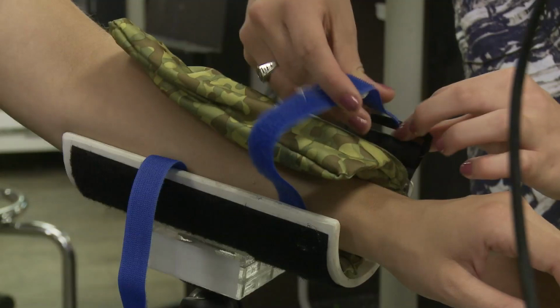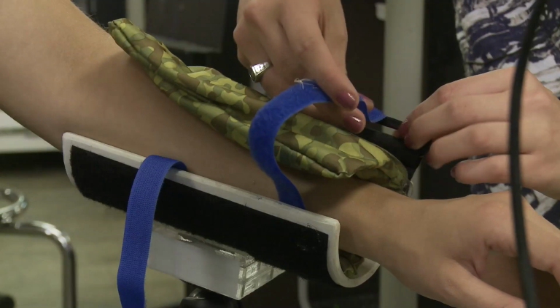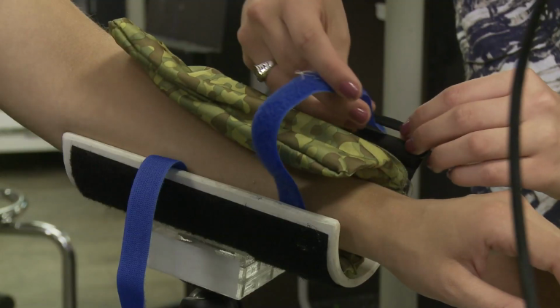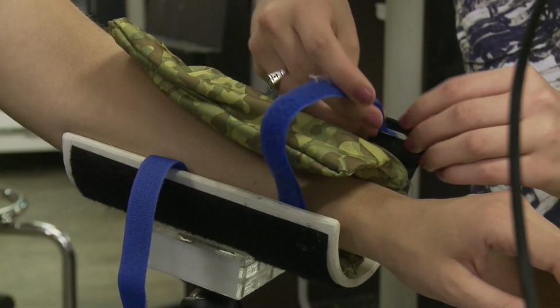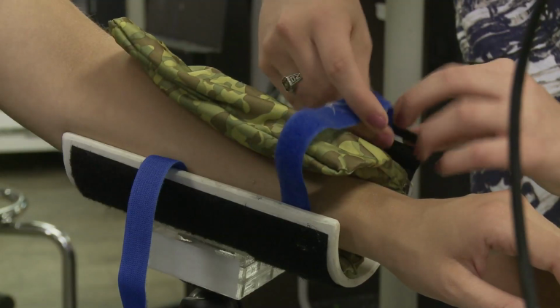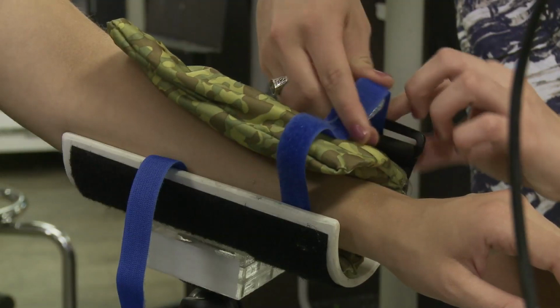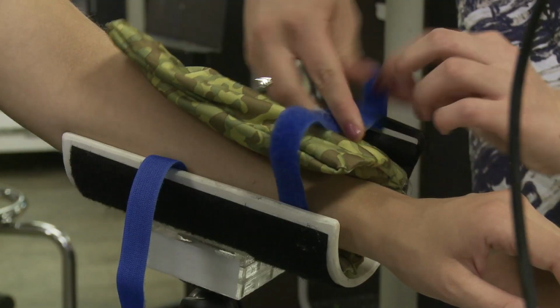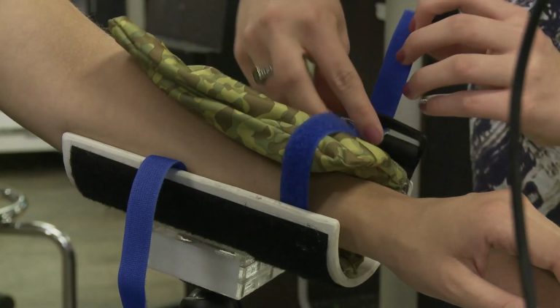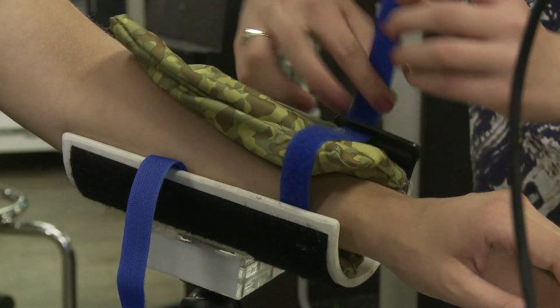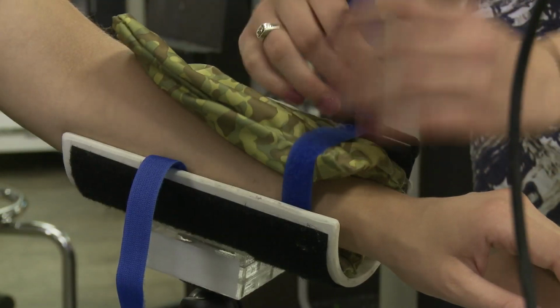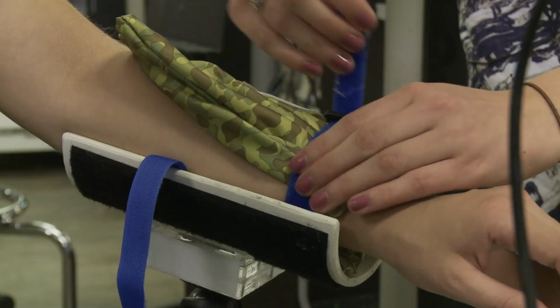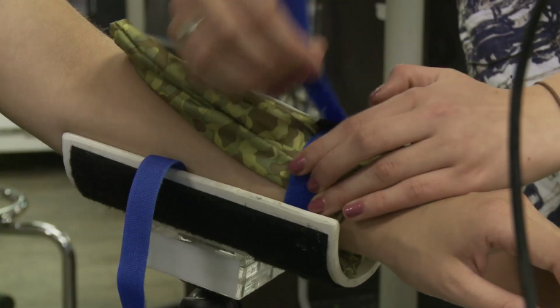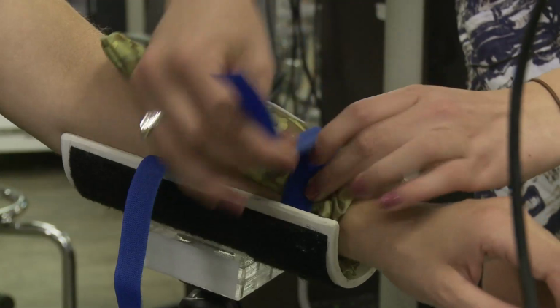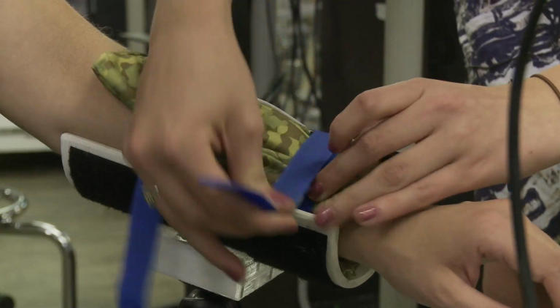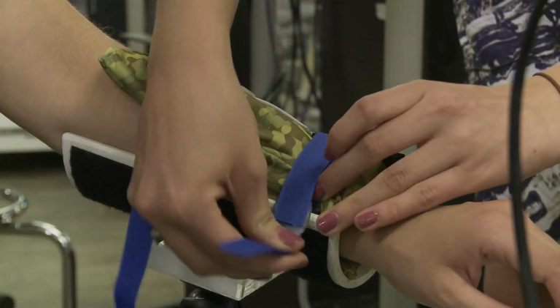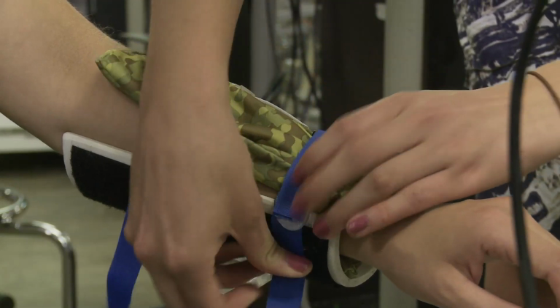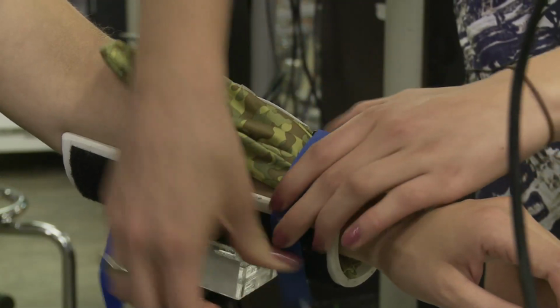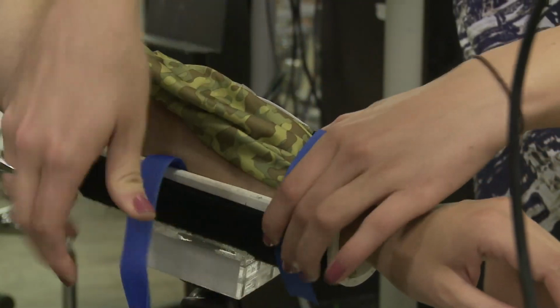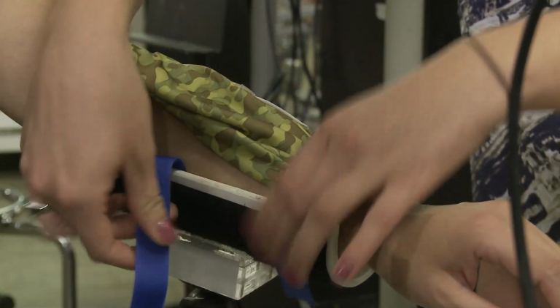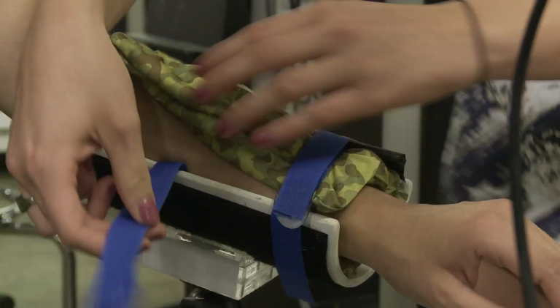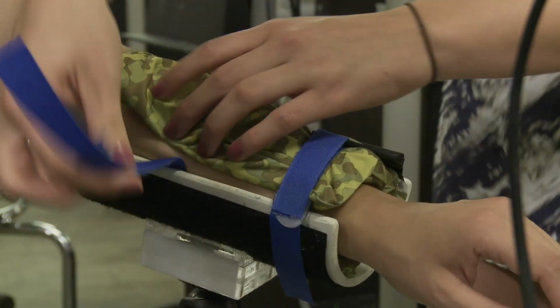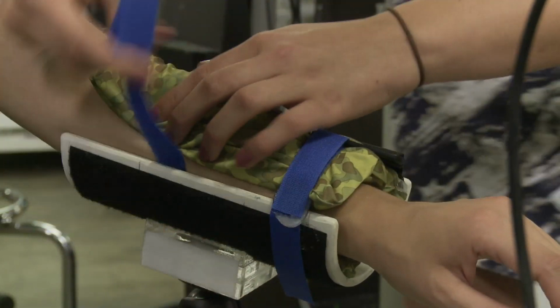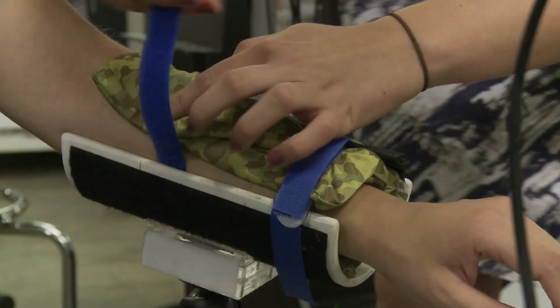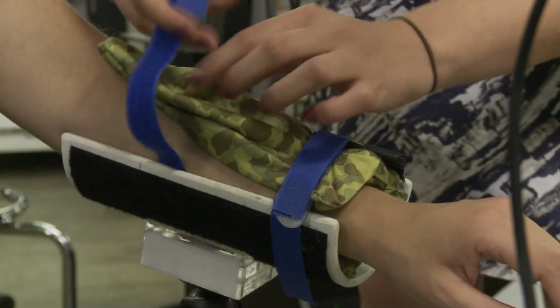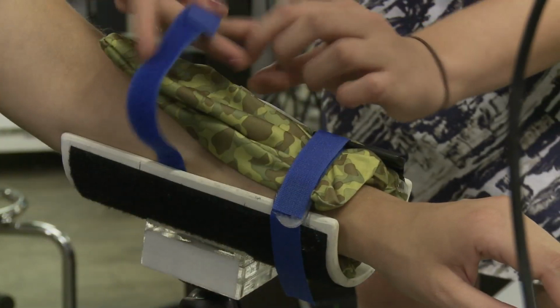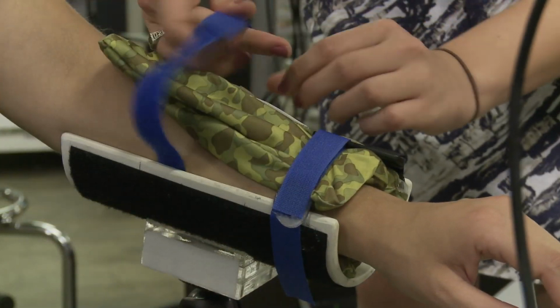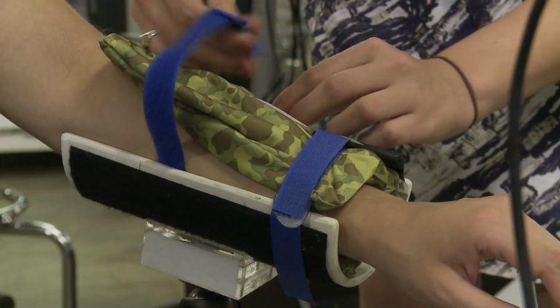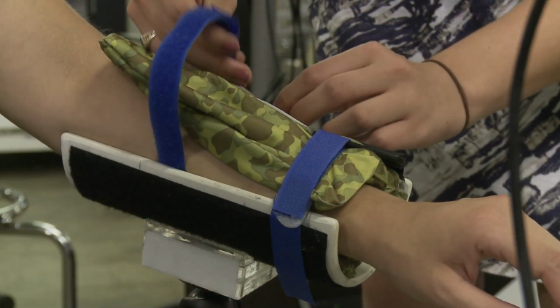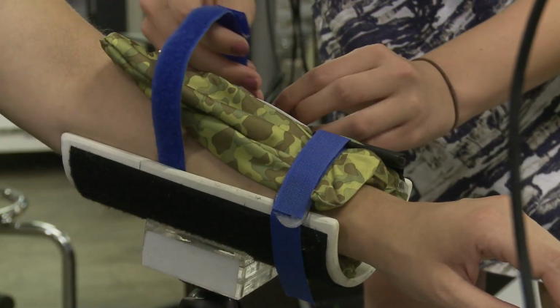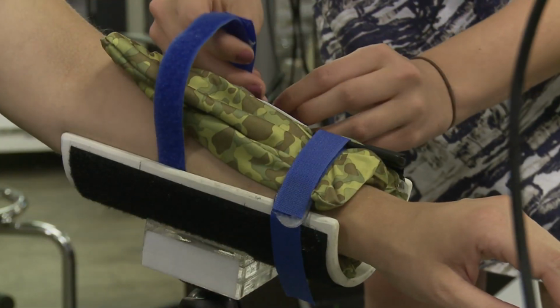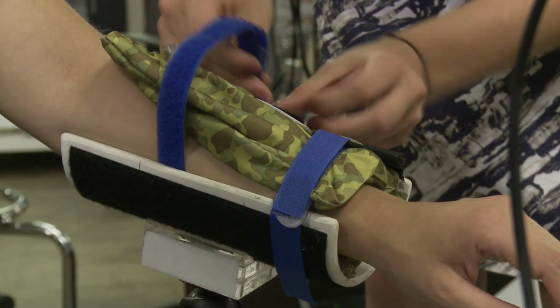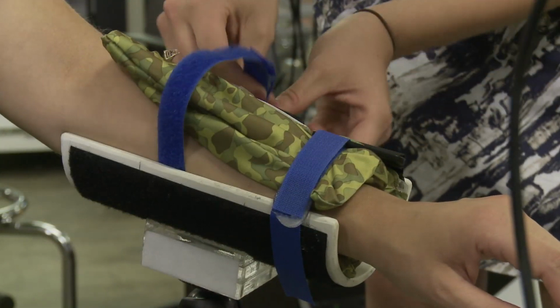This is the RICE Helping Hands device, the Dynamite — a wrist rehab device for cerebral palsy patients.